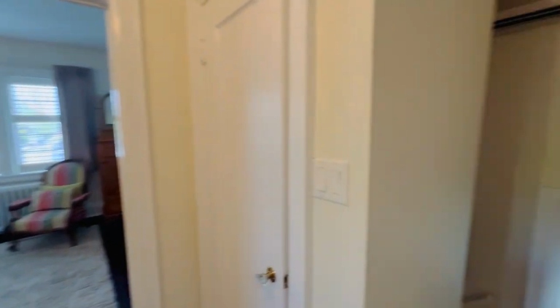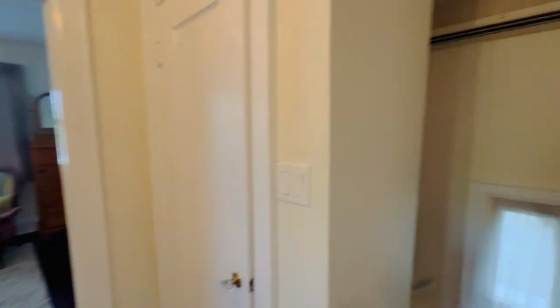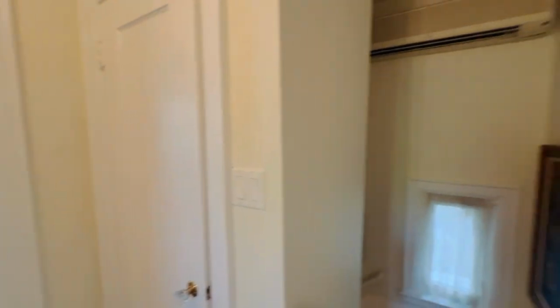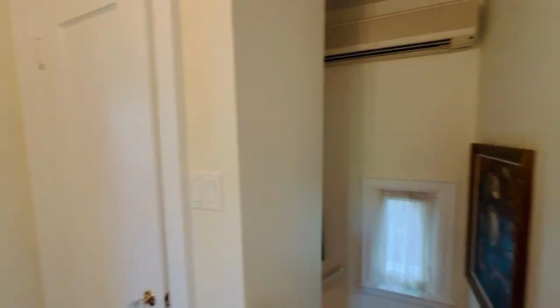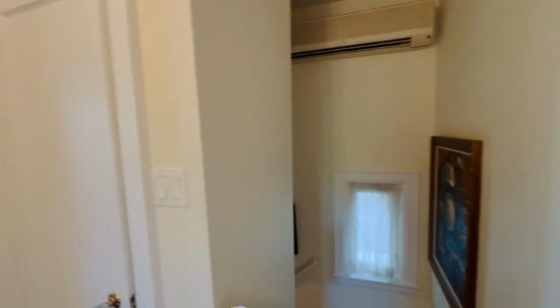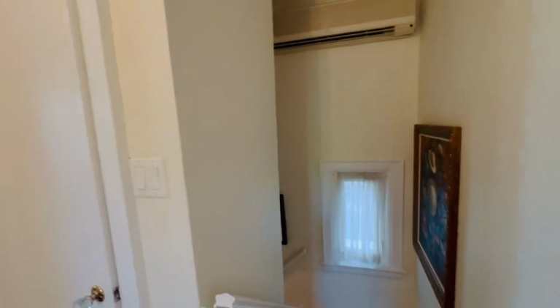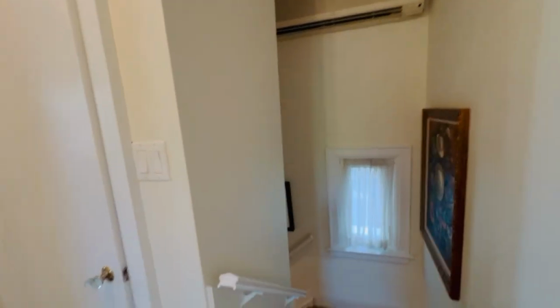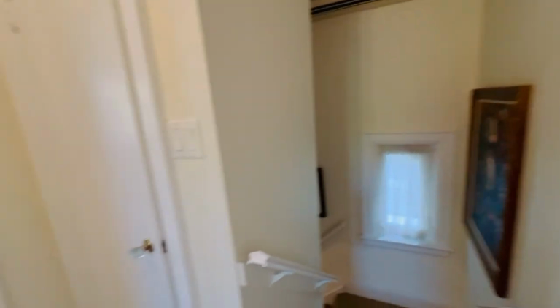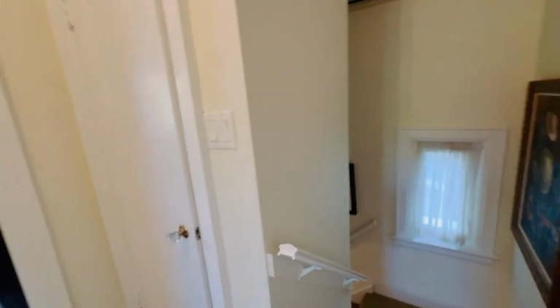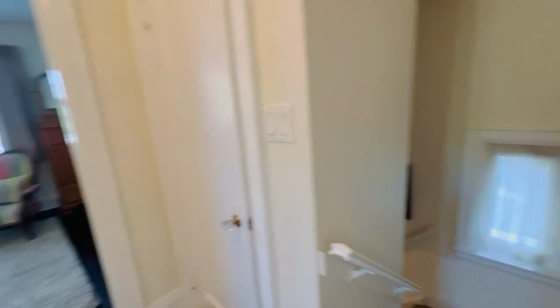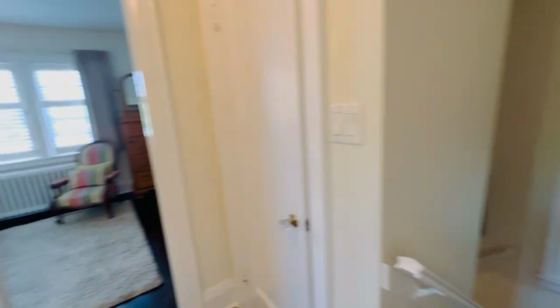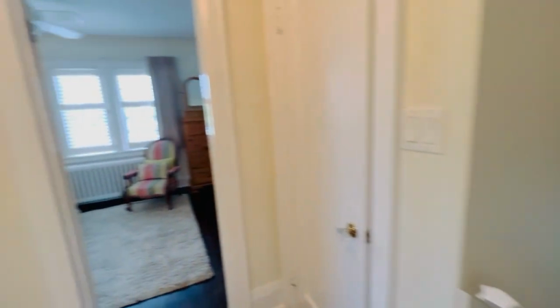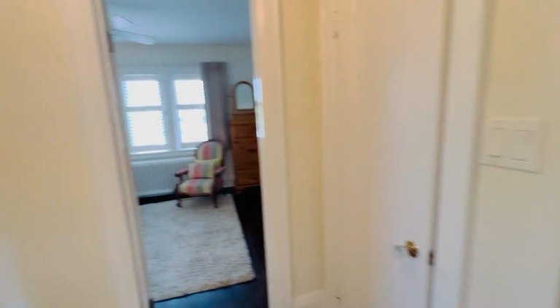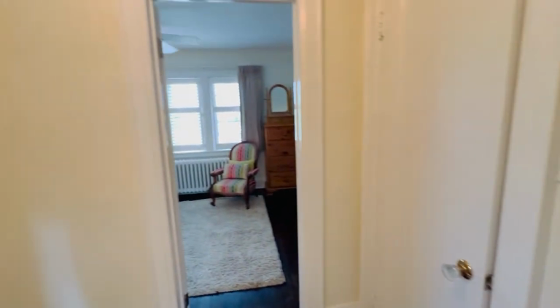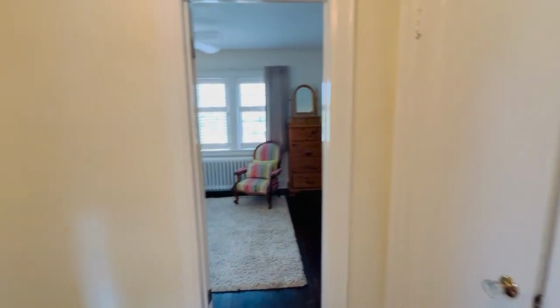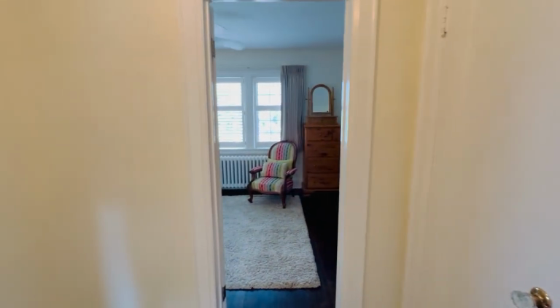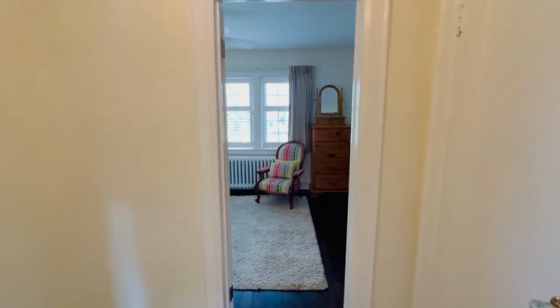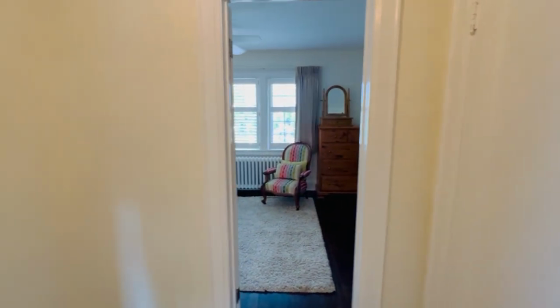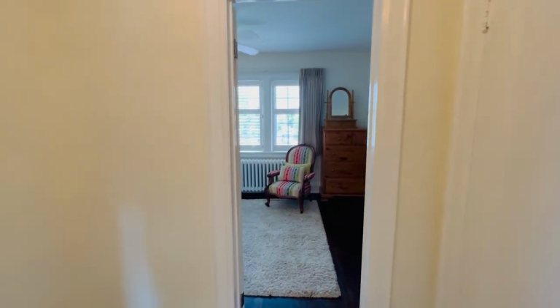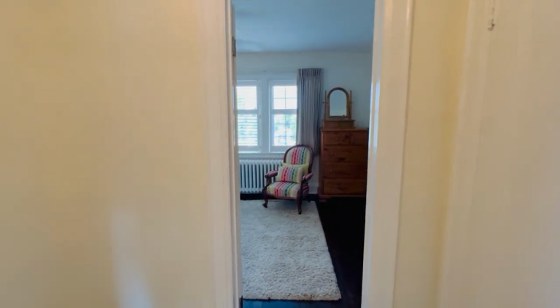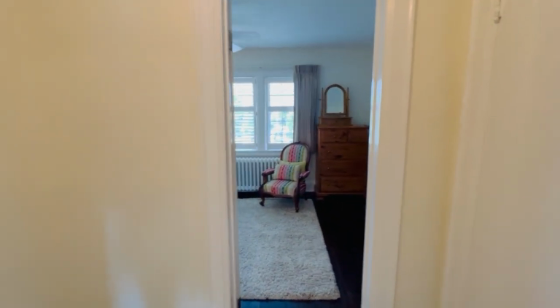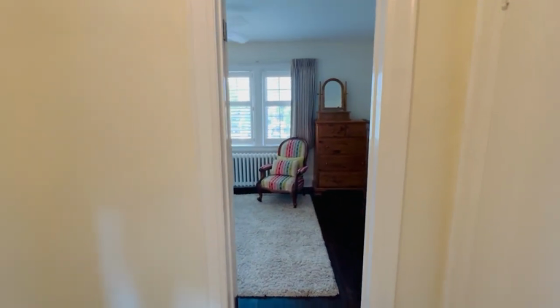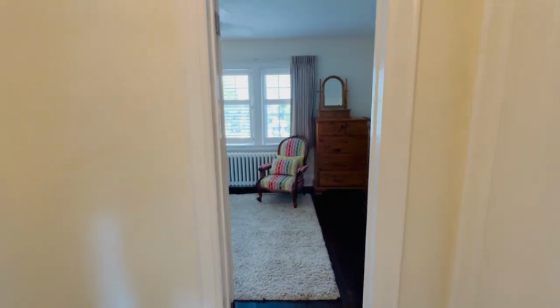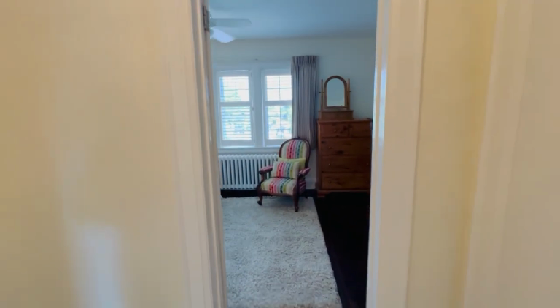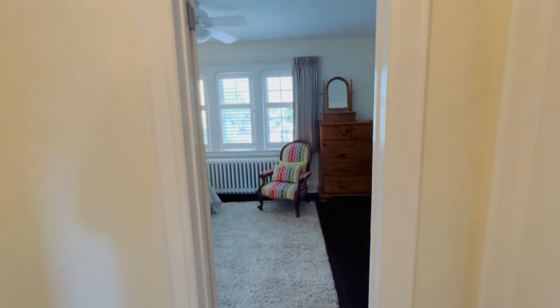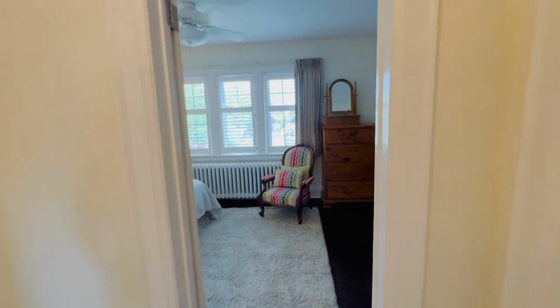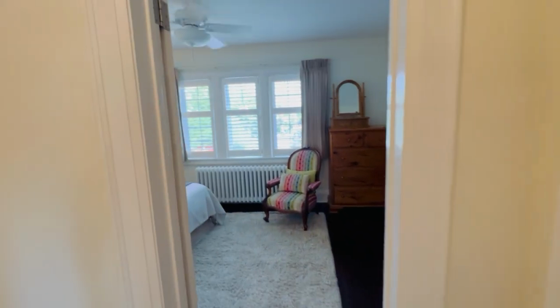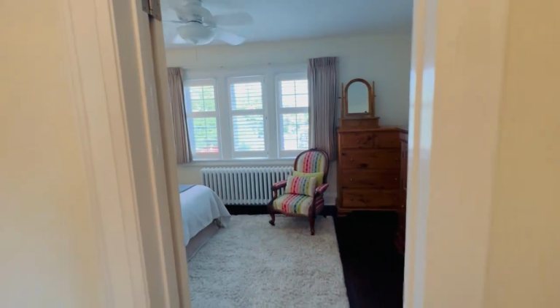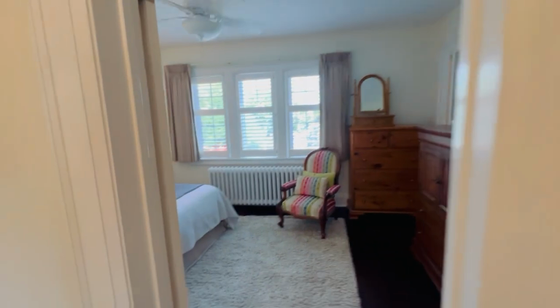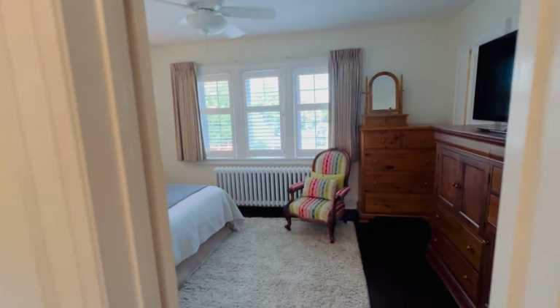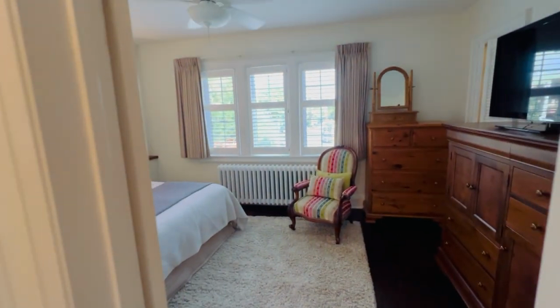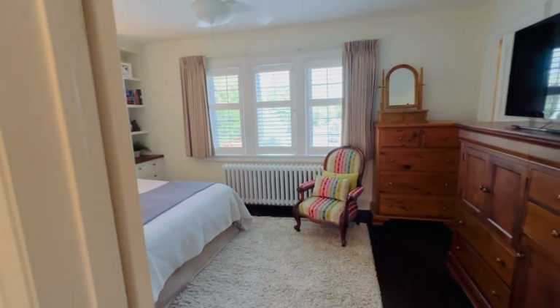Anyway, I hope you enjoyed the tour. Come and see it in real life — it's a beauty, a great location, and a great house.